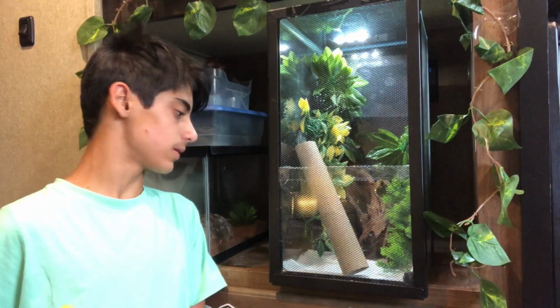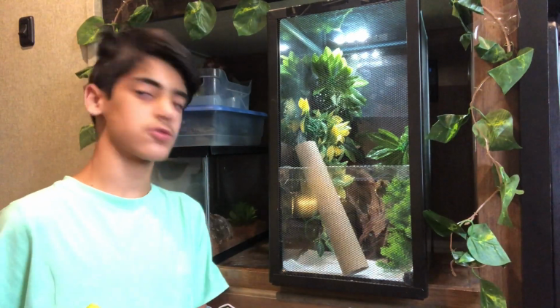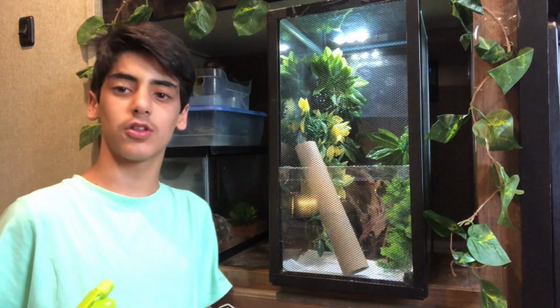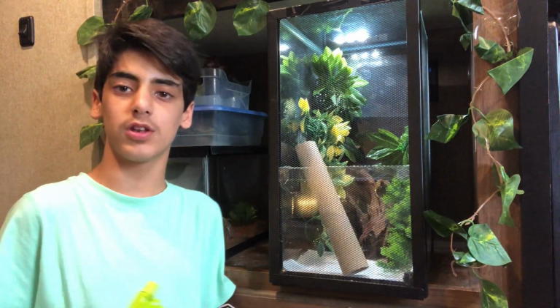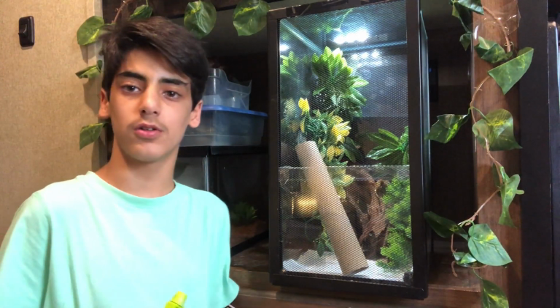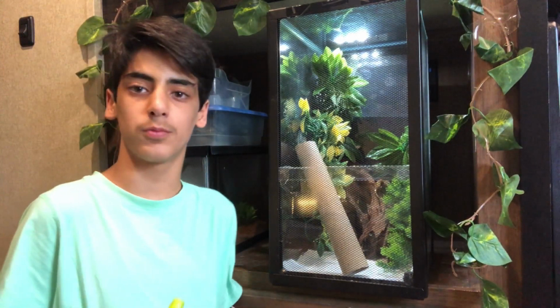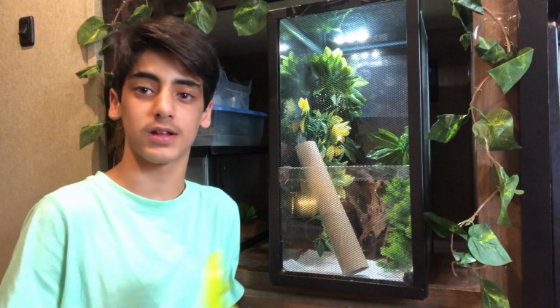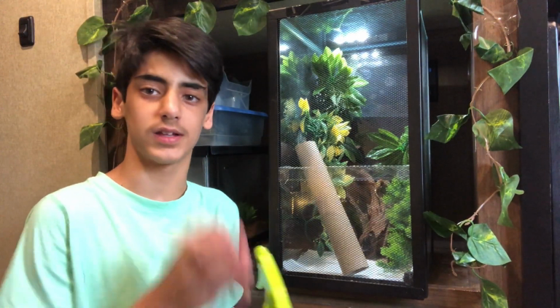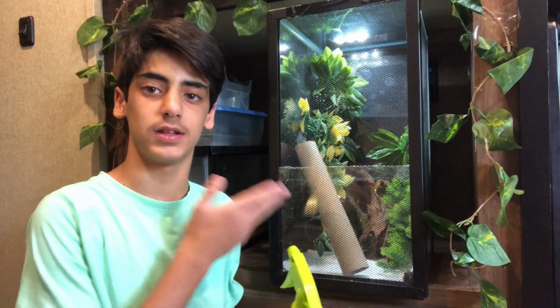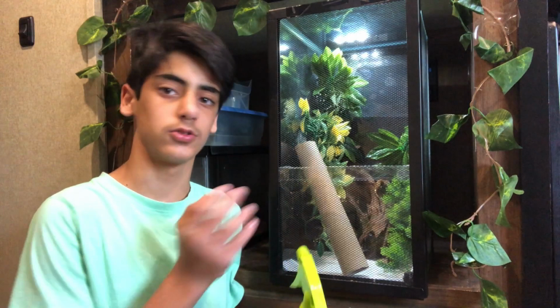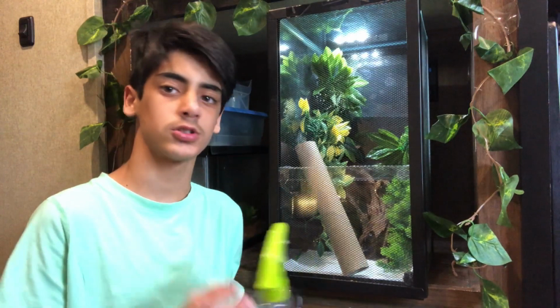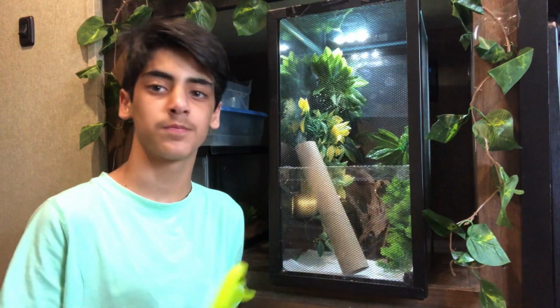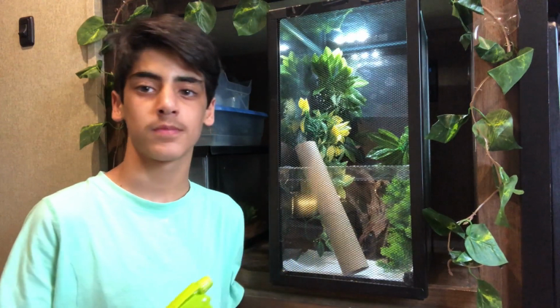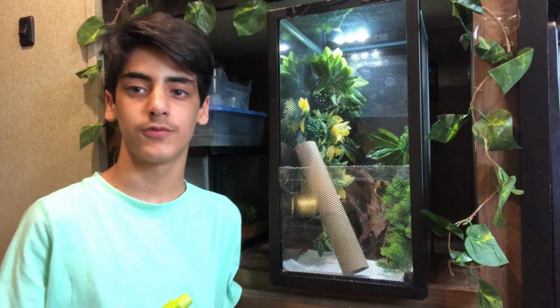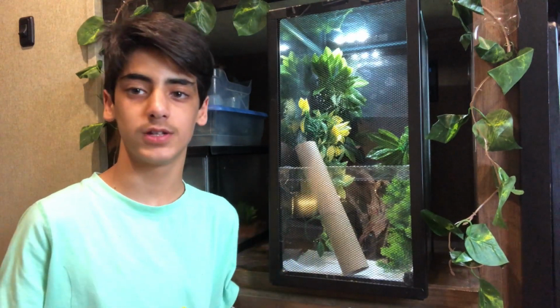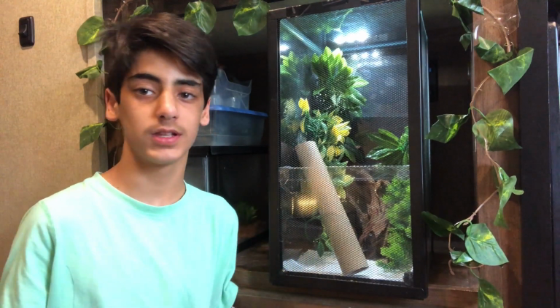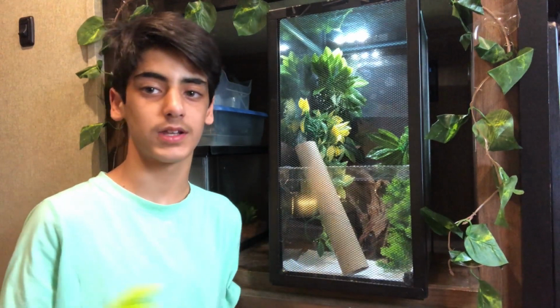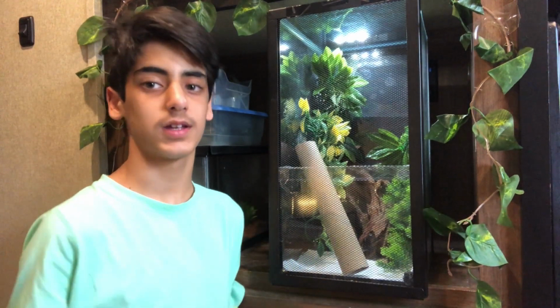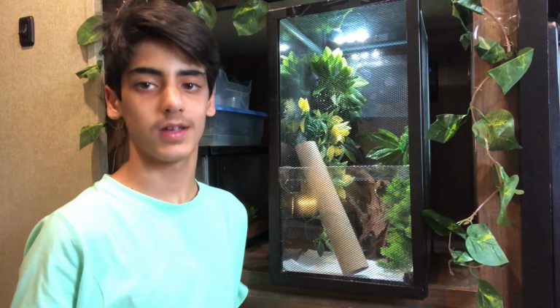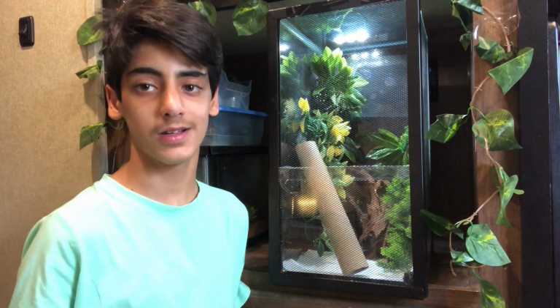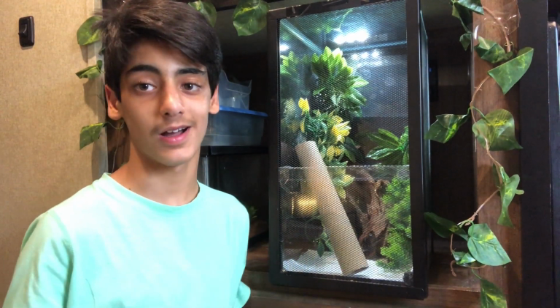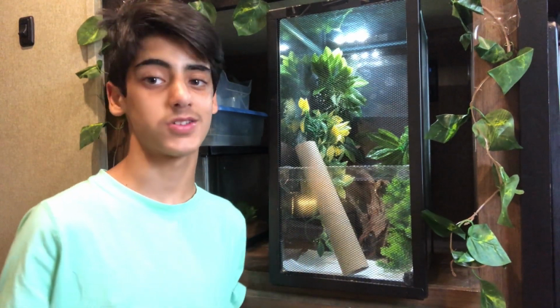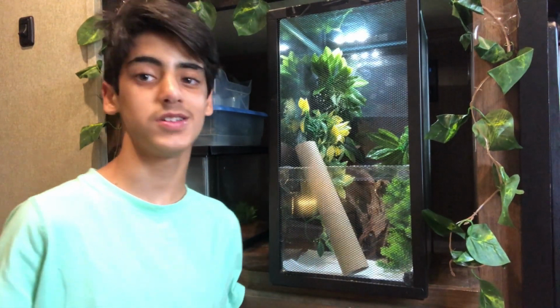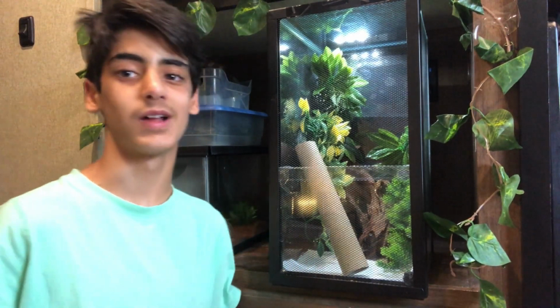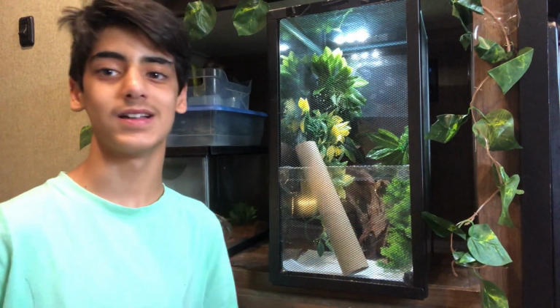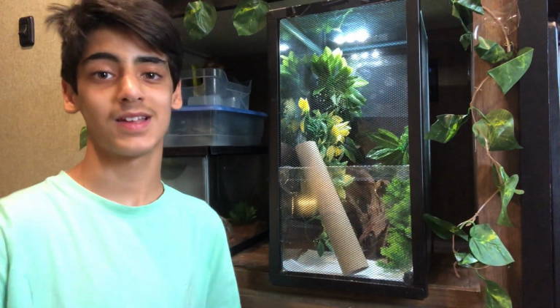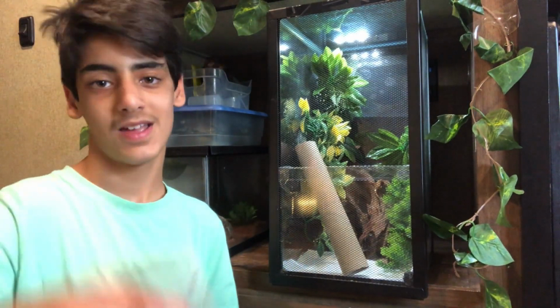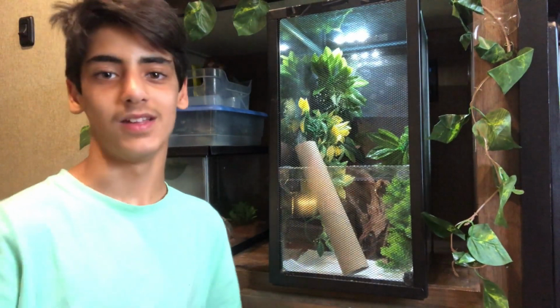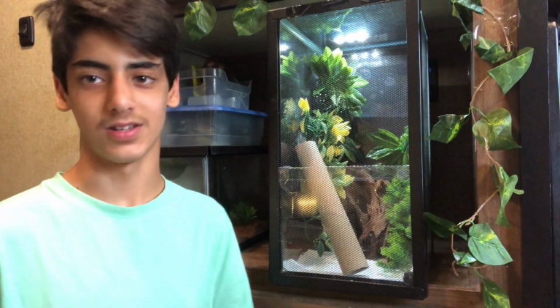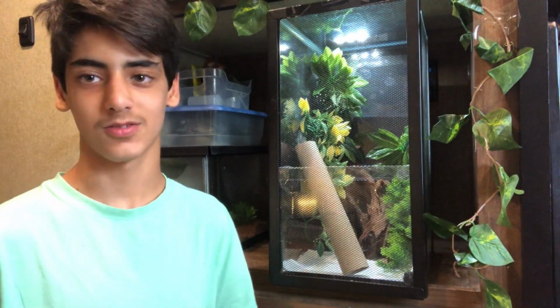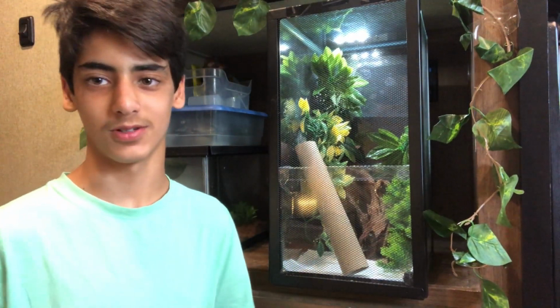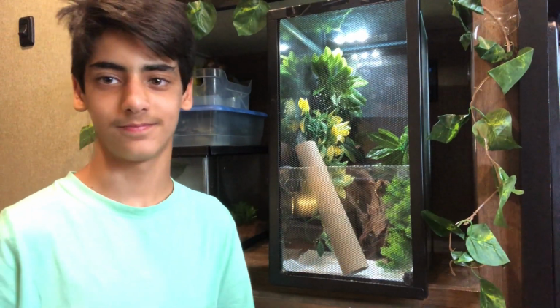Hope you guys enjoyed this video and liked the enclosure. If you did, leave a like. I'll see you guys in the next one. Bye.